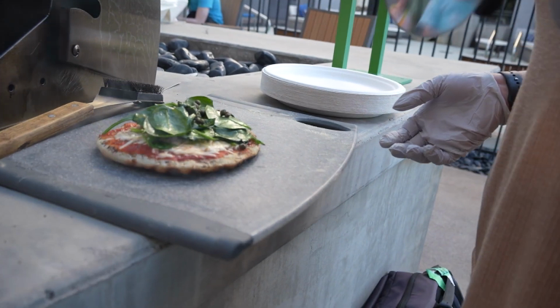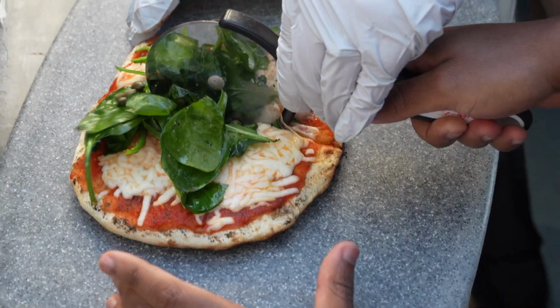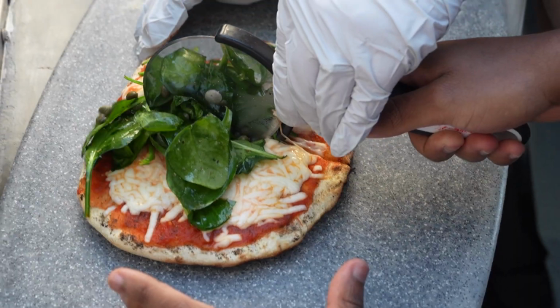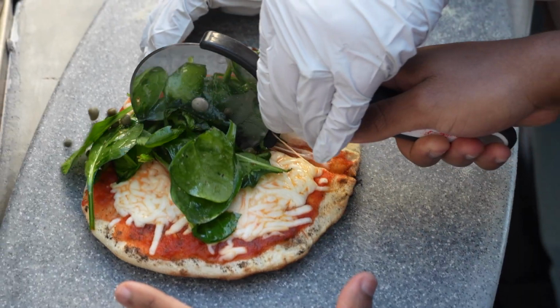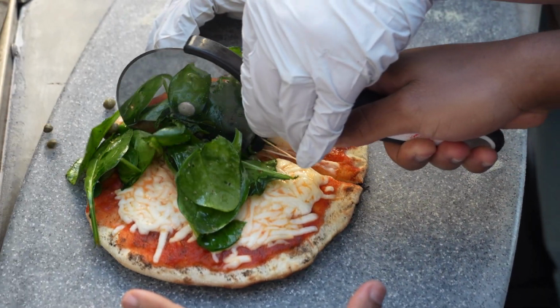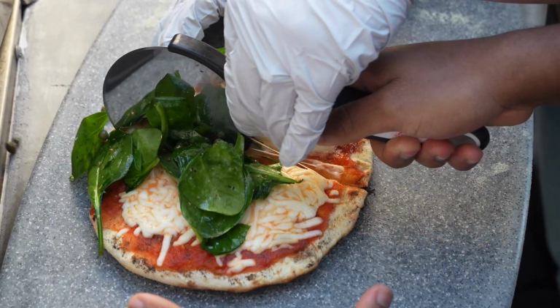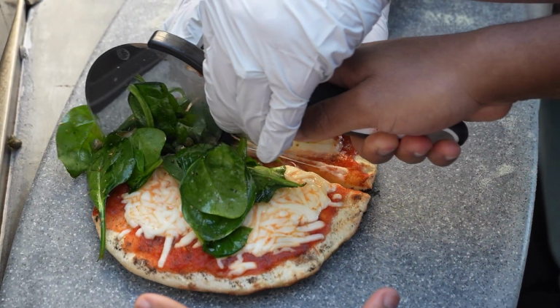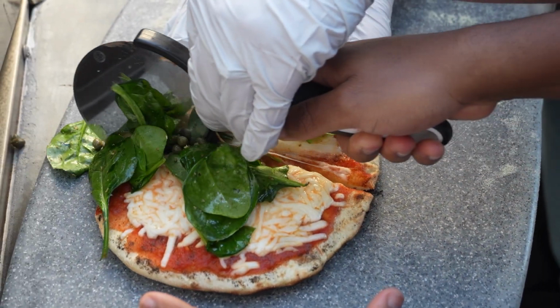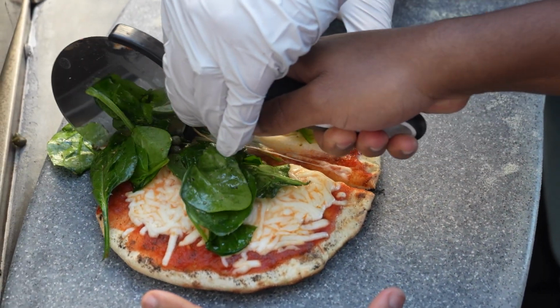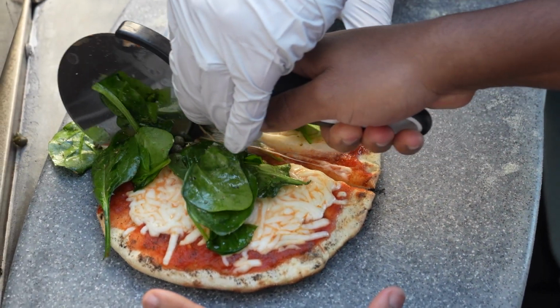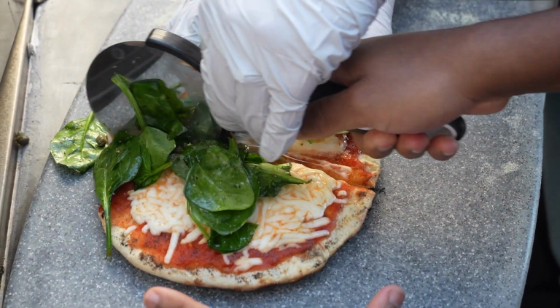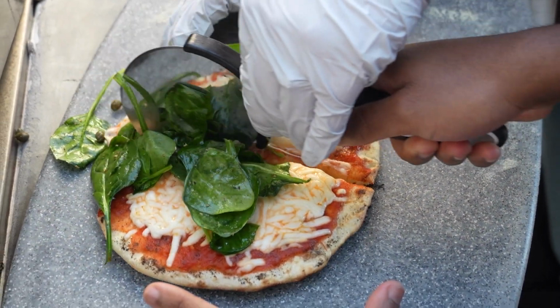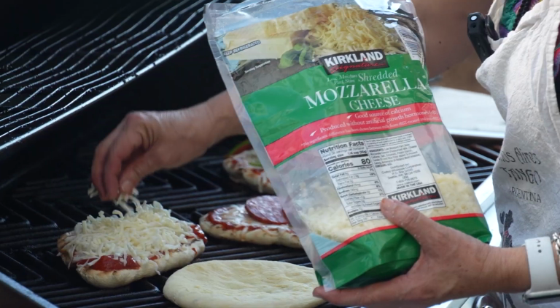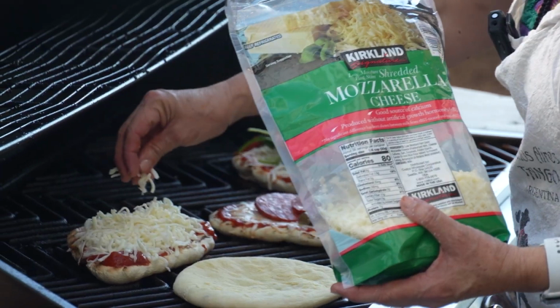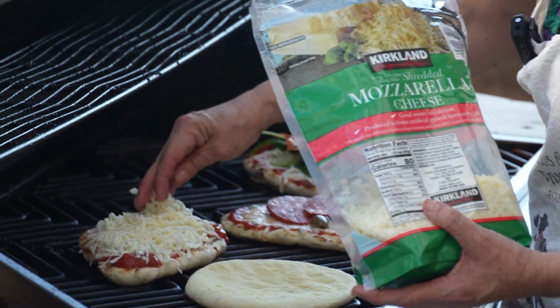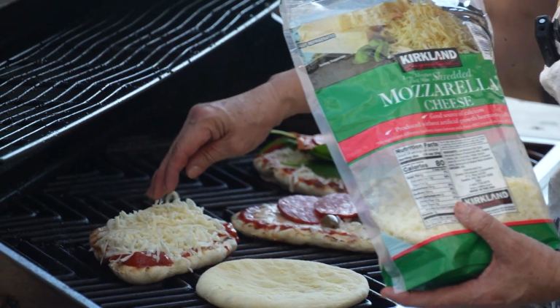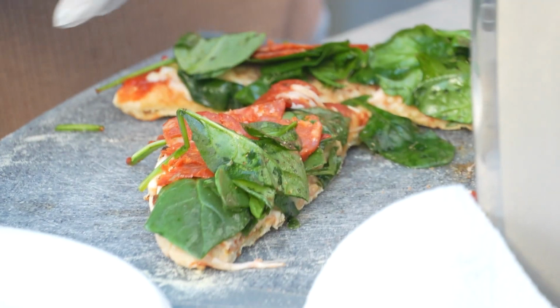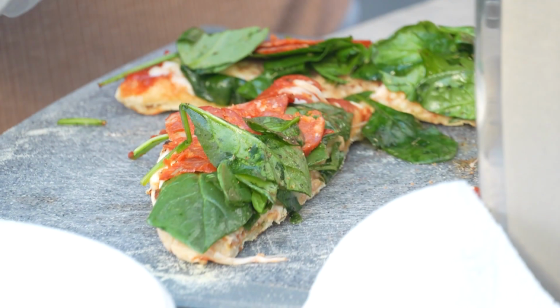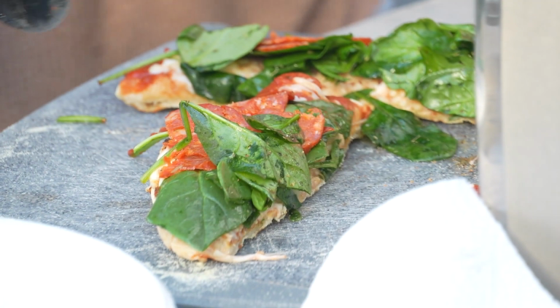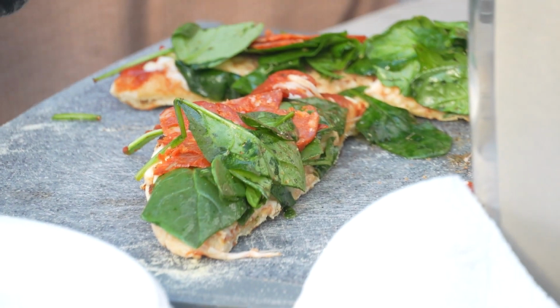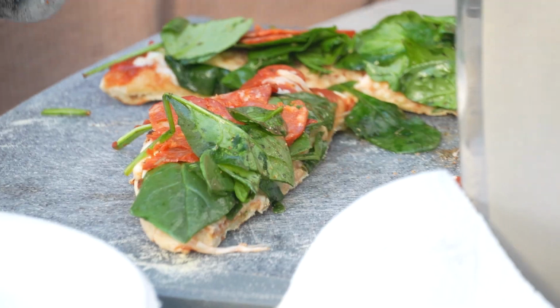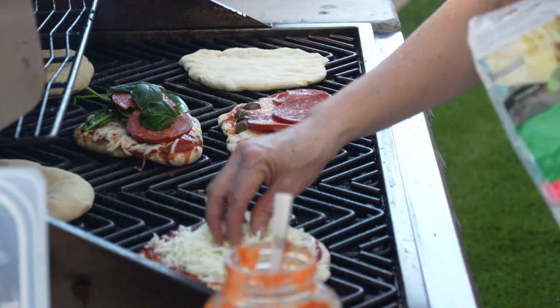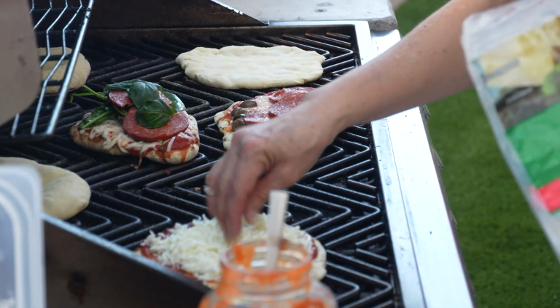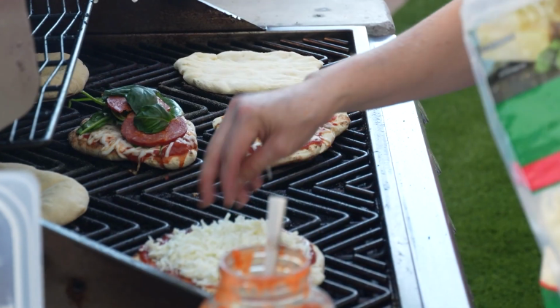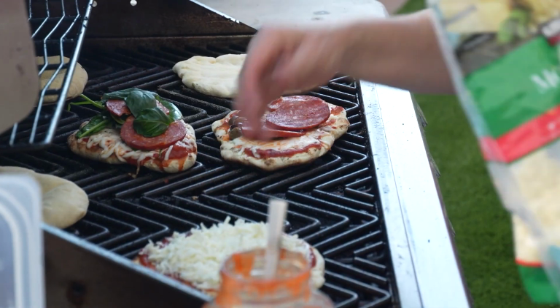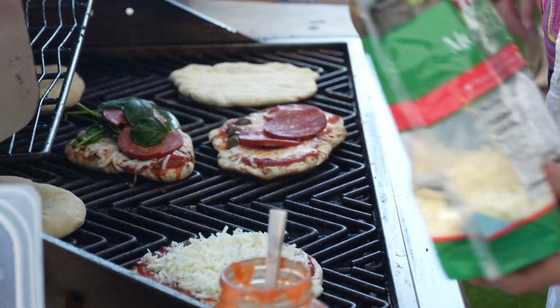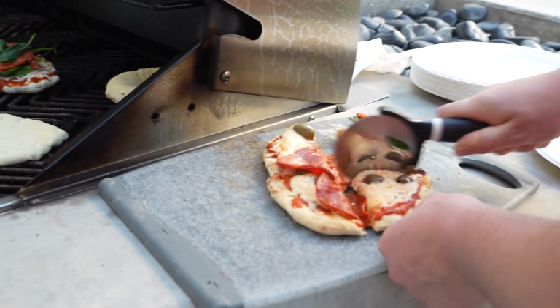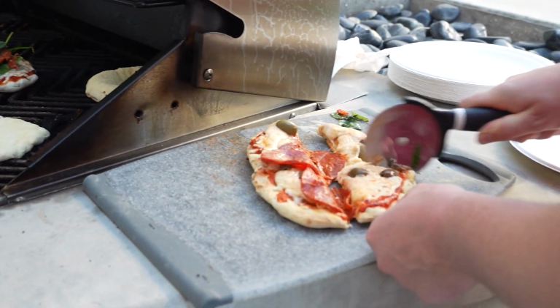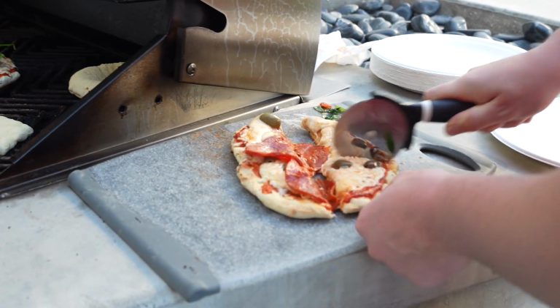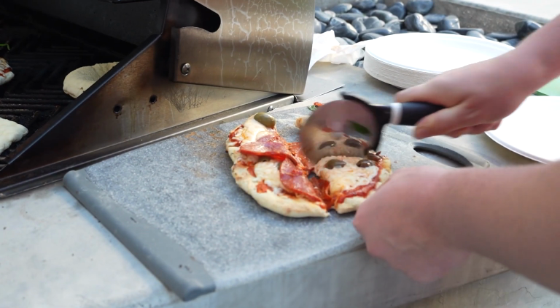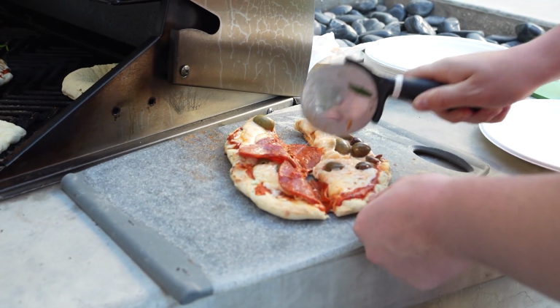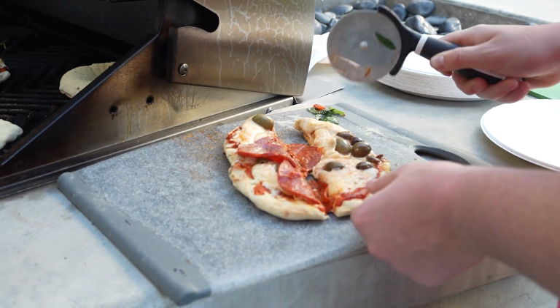Strong, strong, strong. And cut. It's ready.